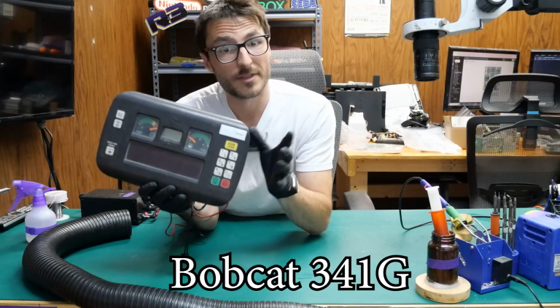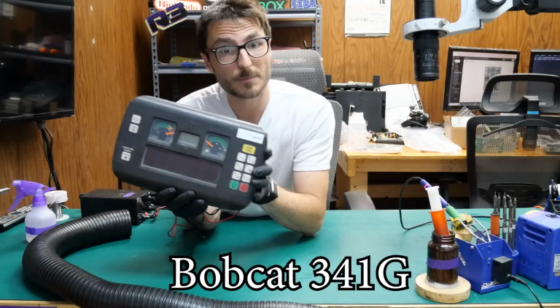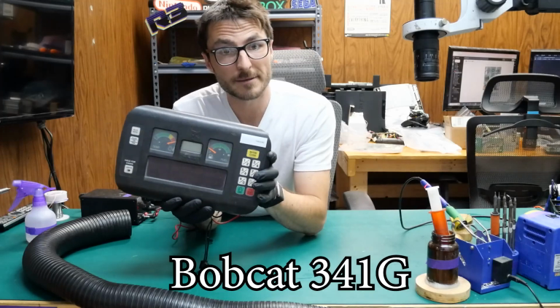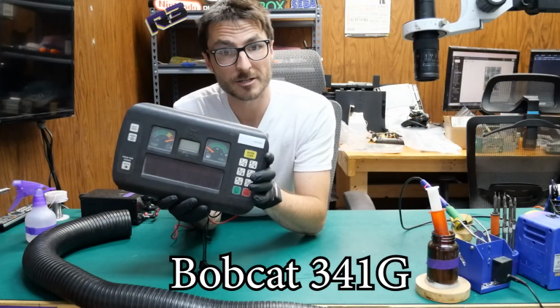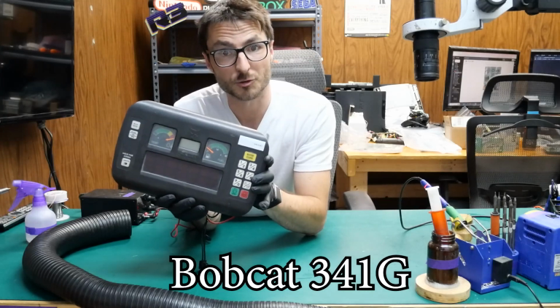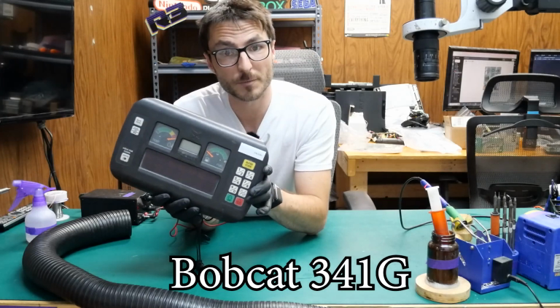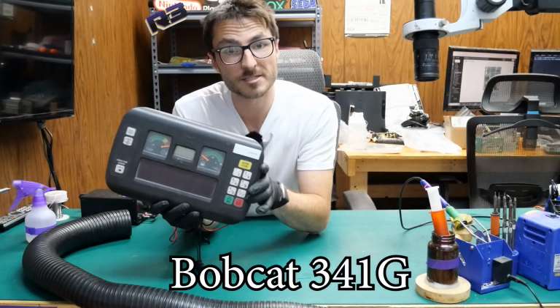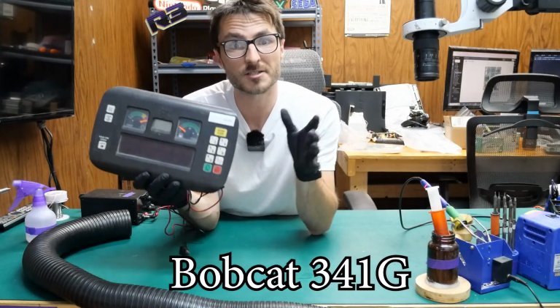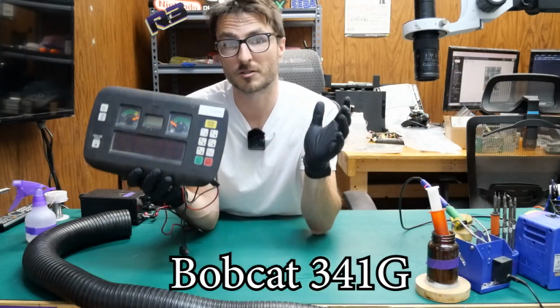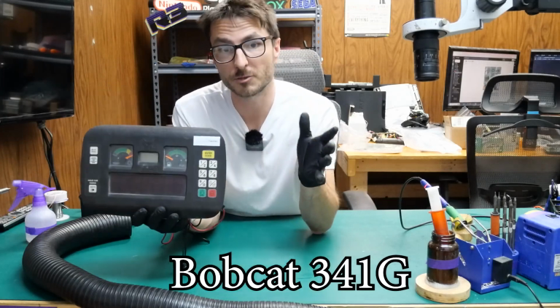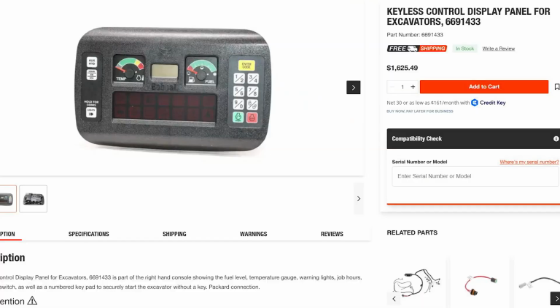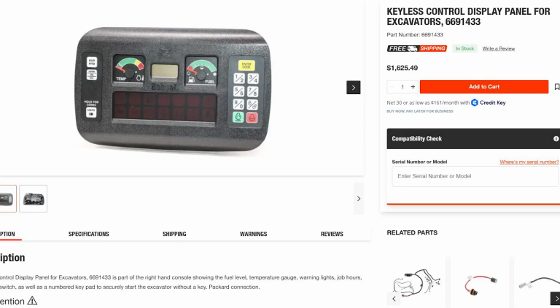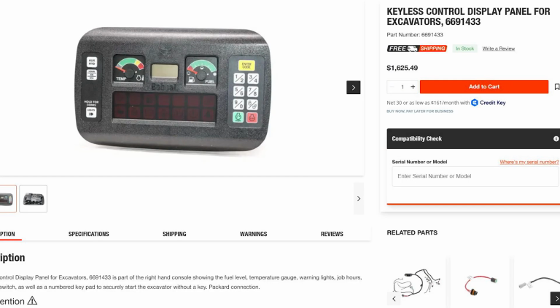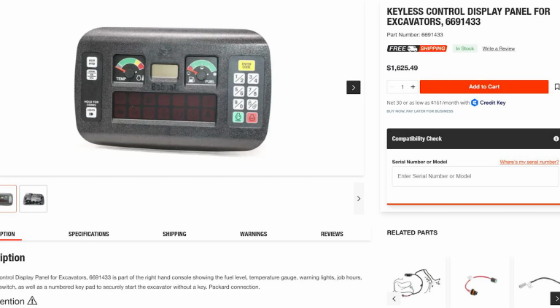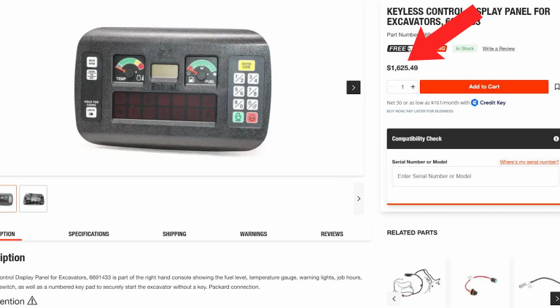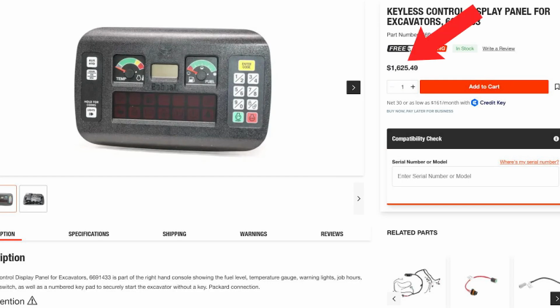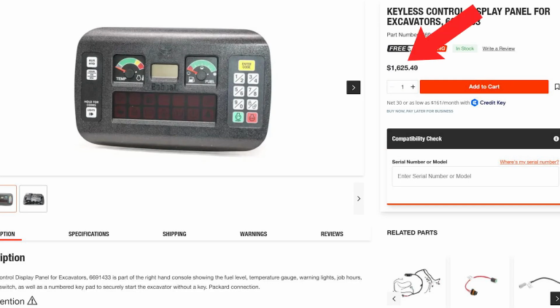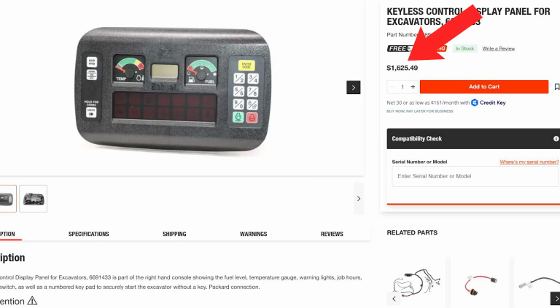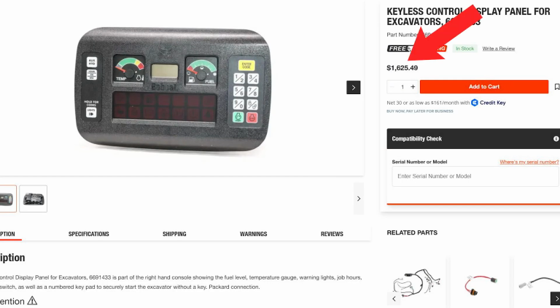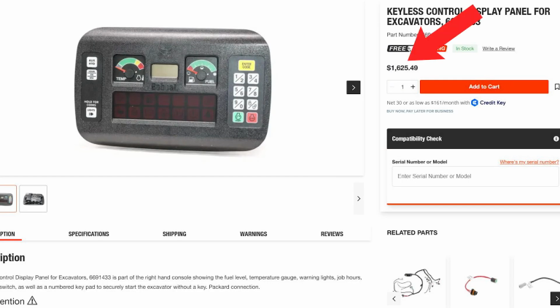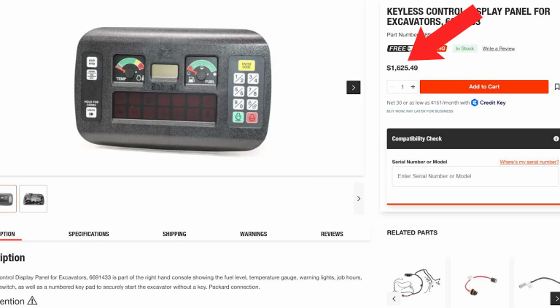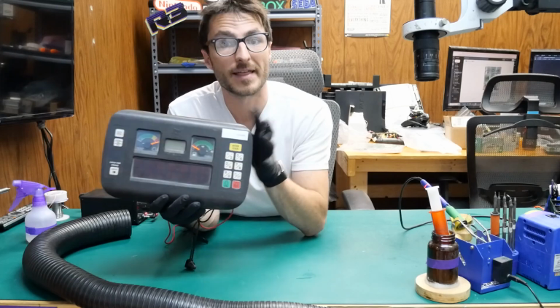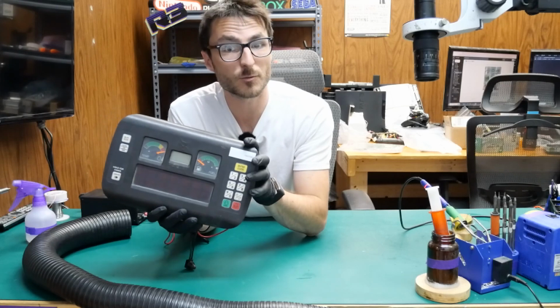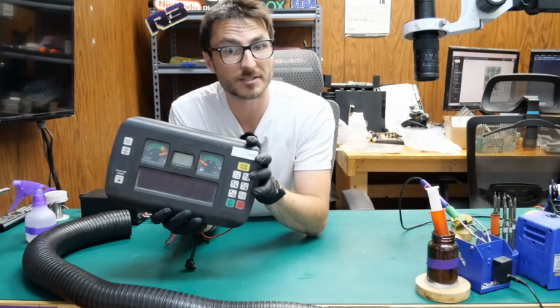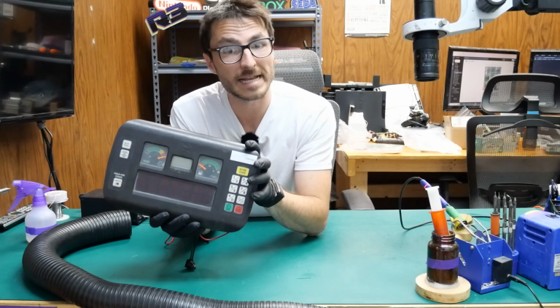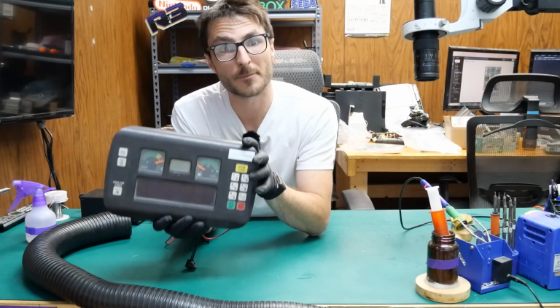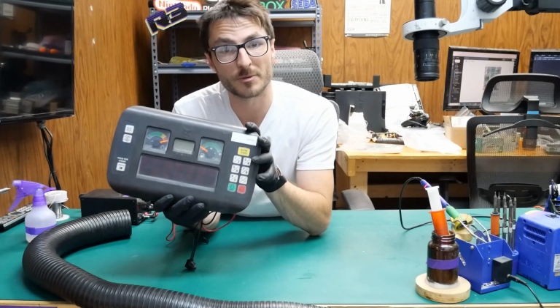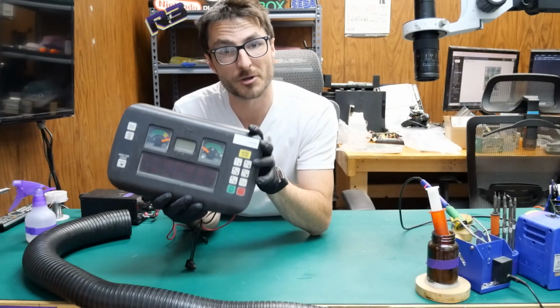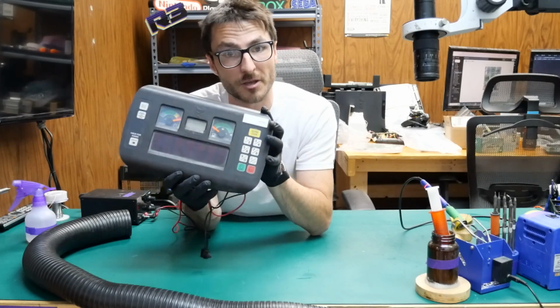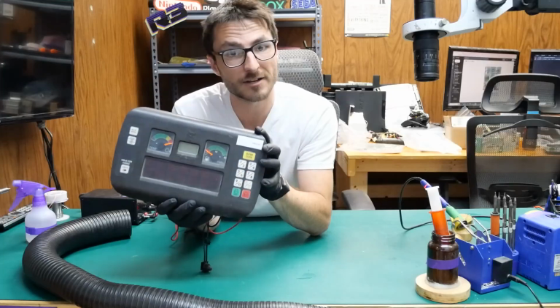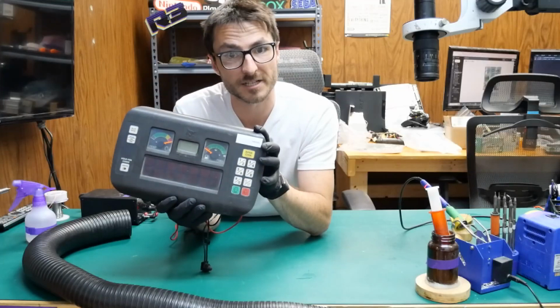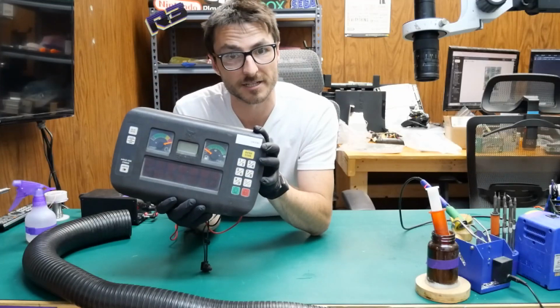This Bobcat controller base costs a little bit over $1,600 to replace. That's why today I'm going to be showing you how to fix it.